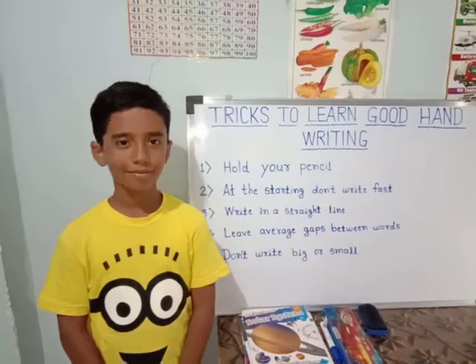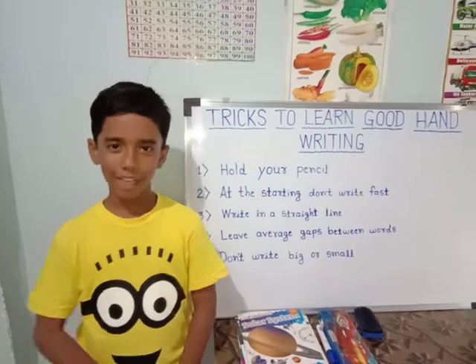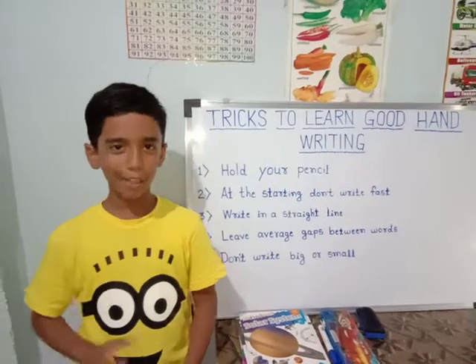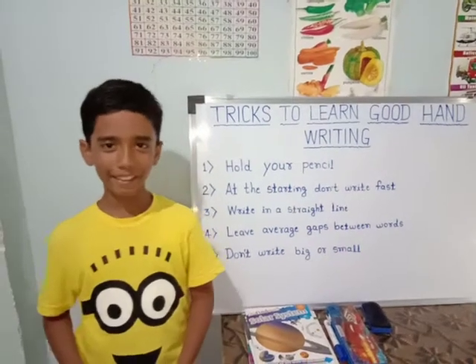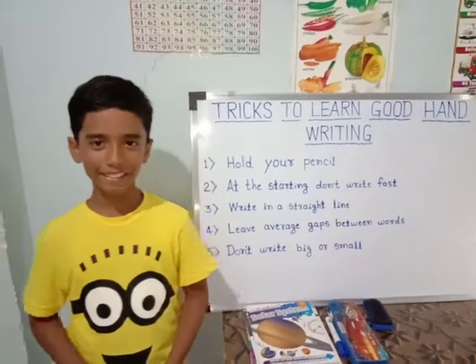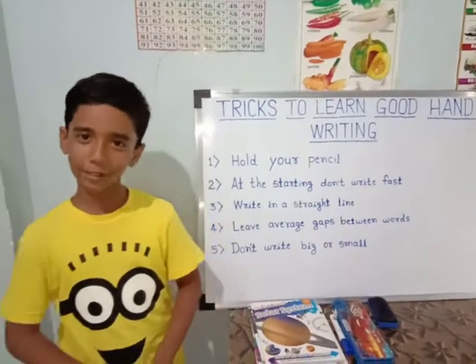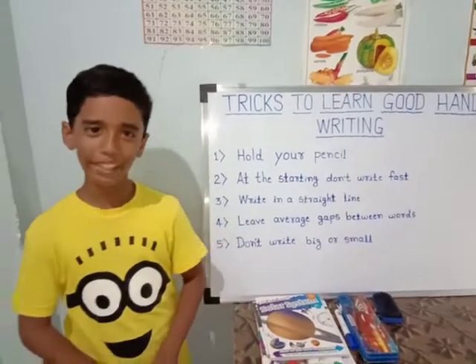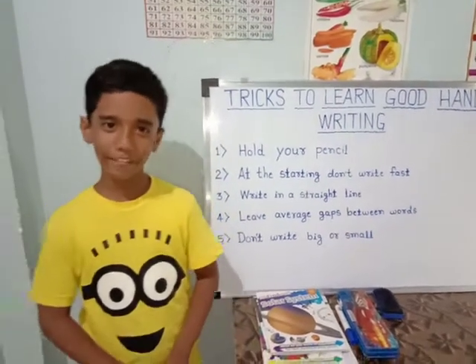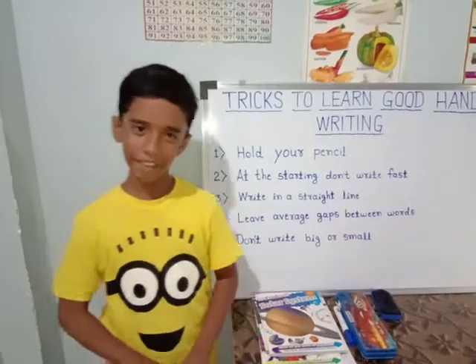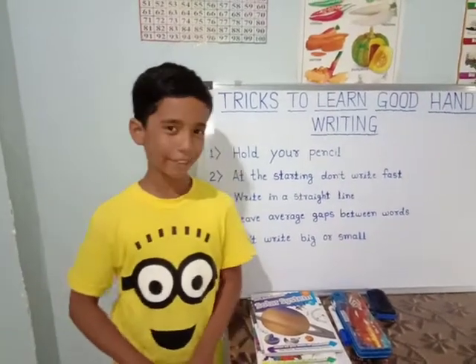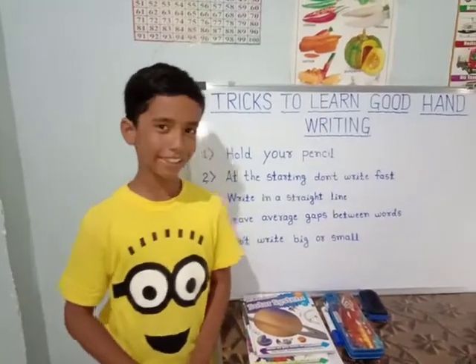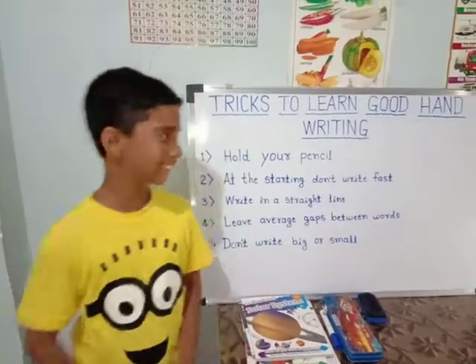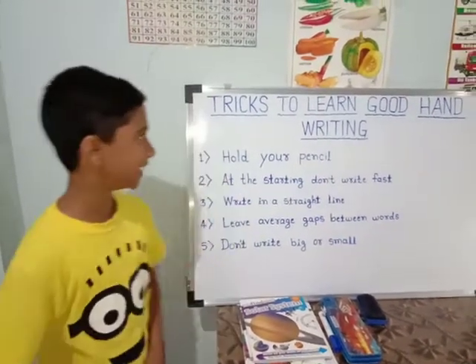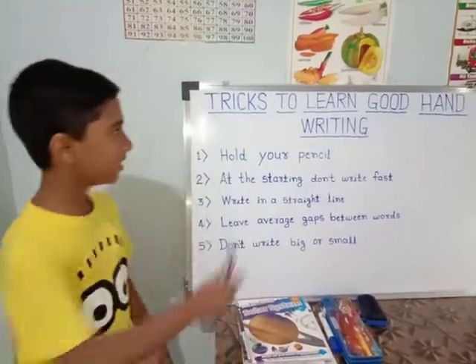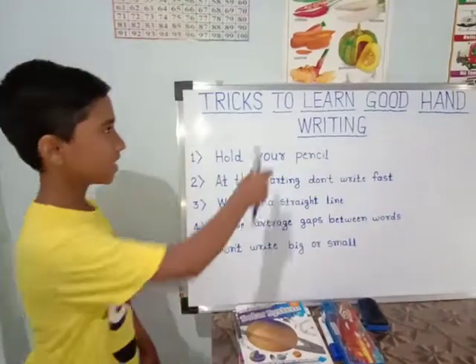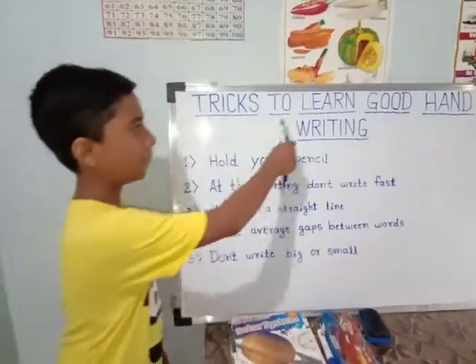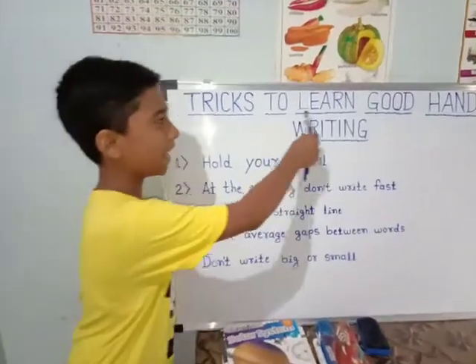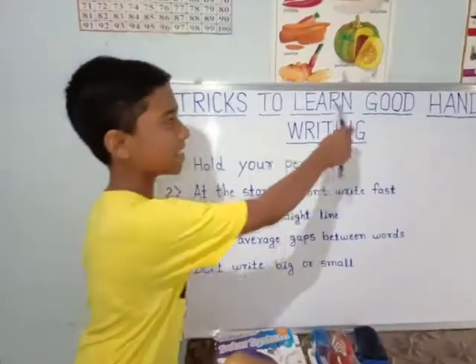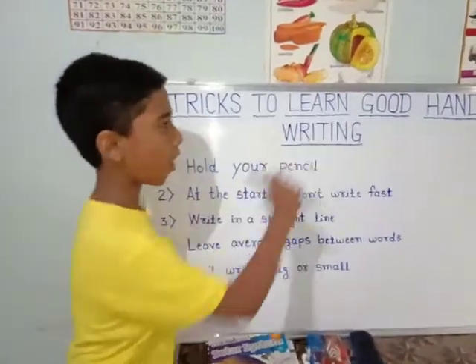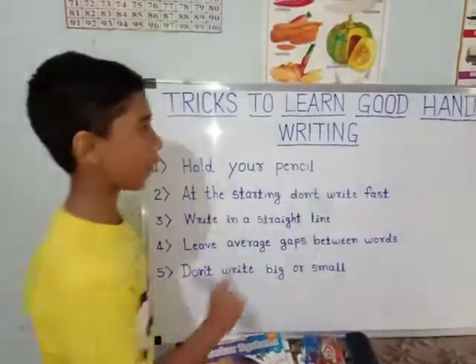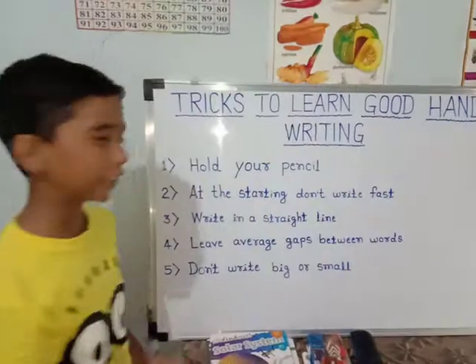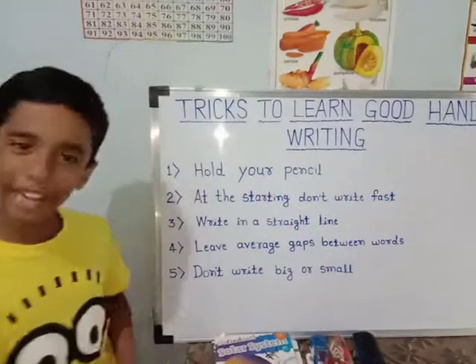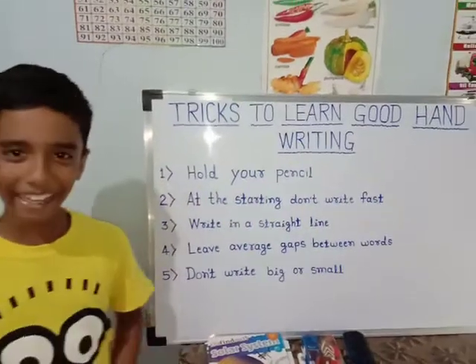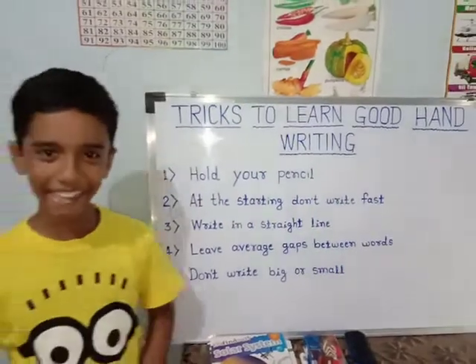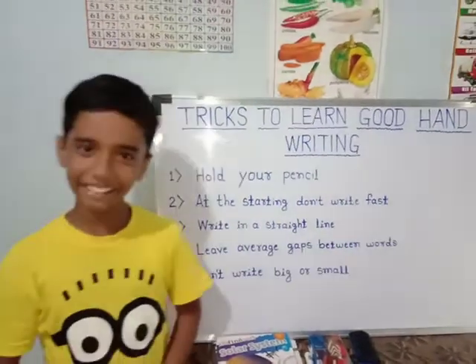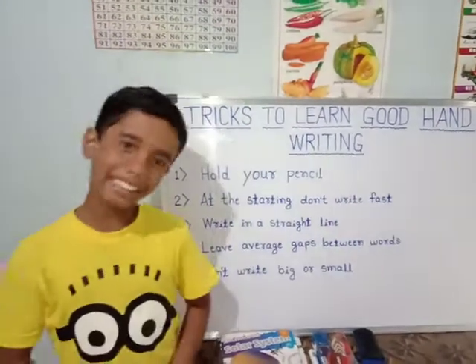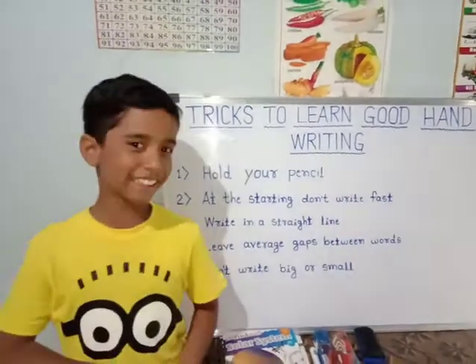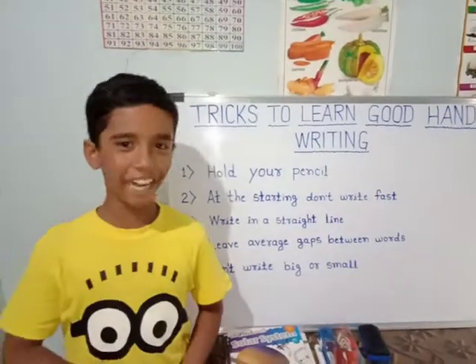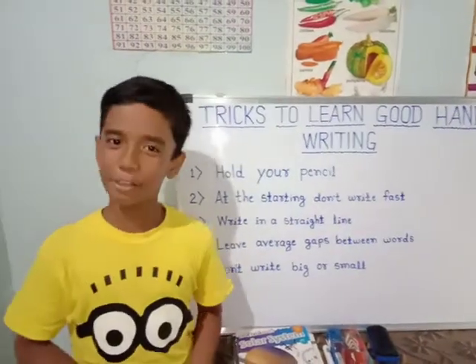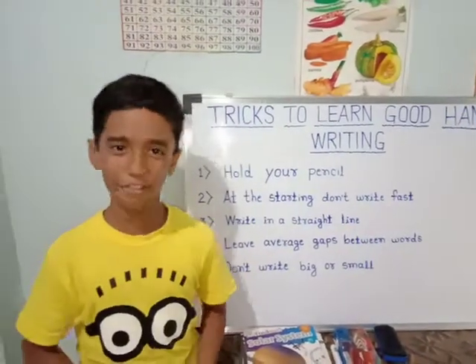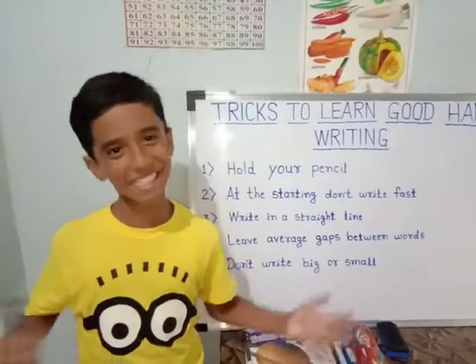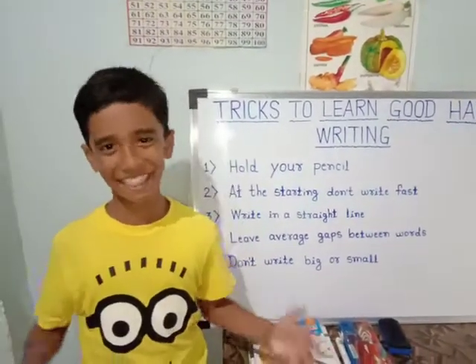Hello friends, today we are going to see some tricks of good handwriting. Let's start with the first trick.